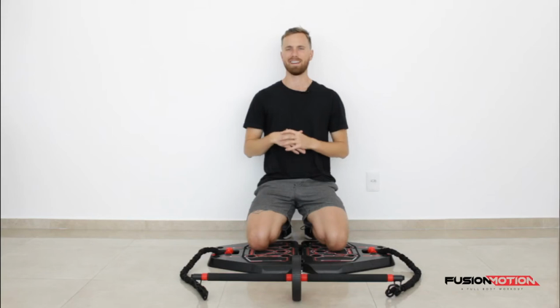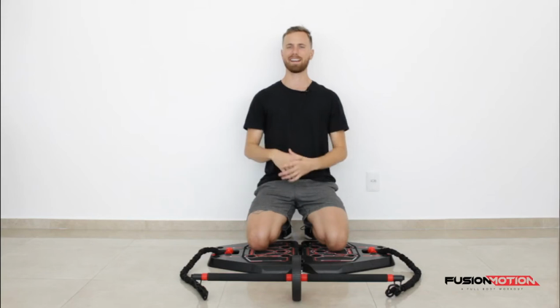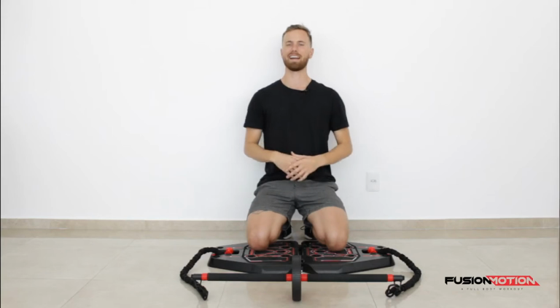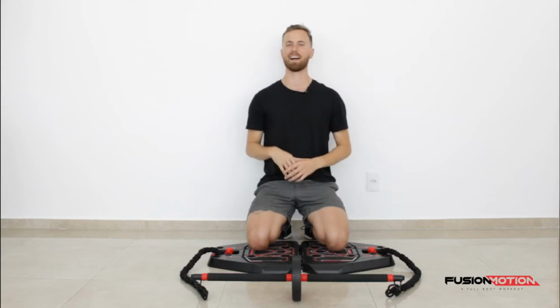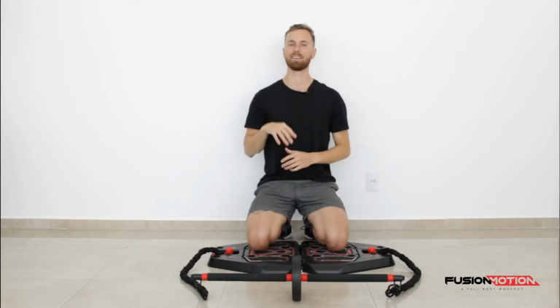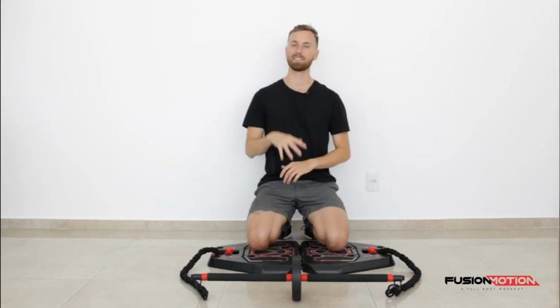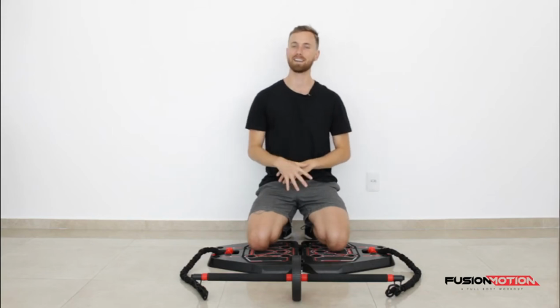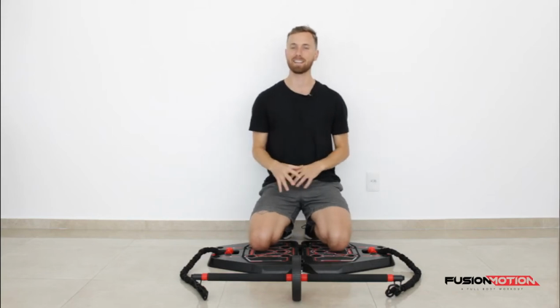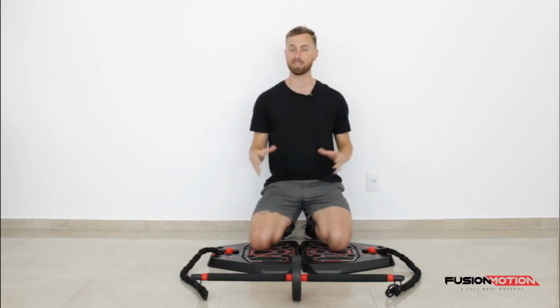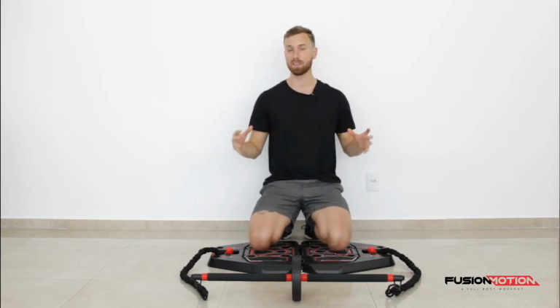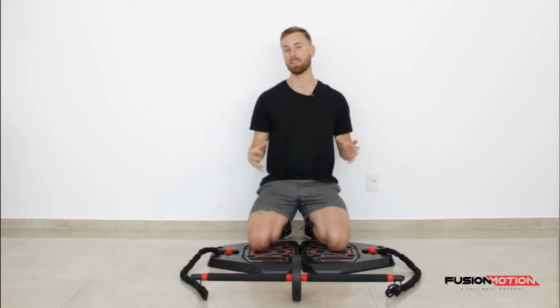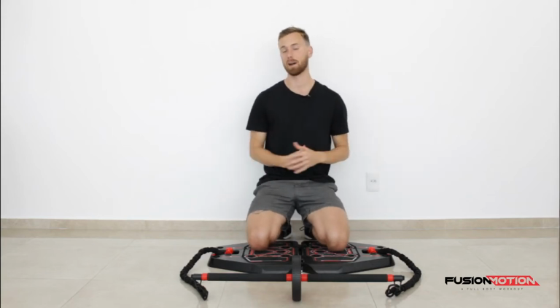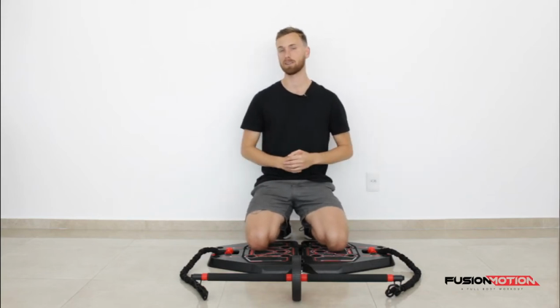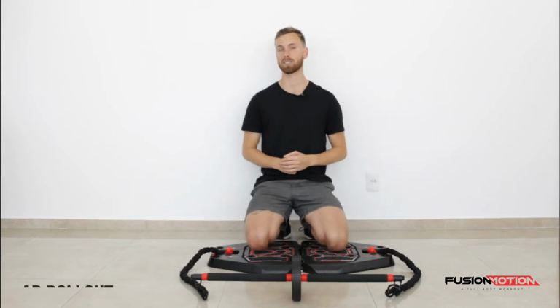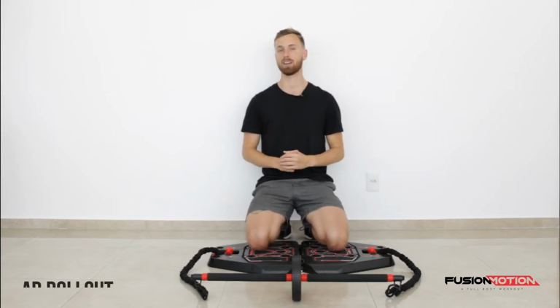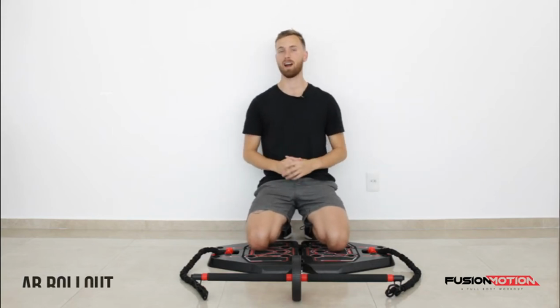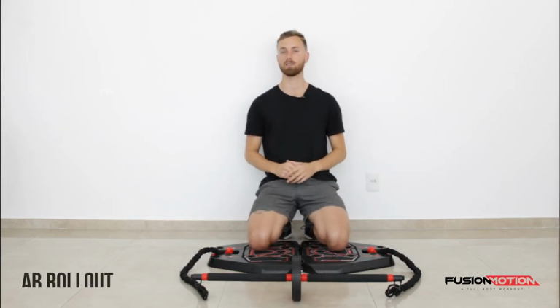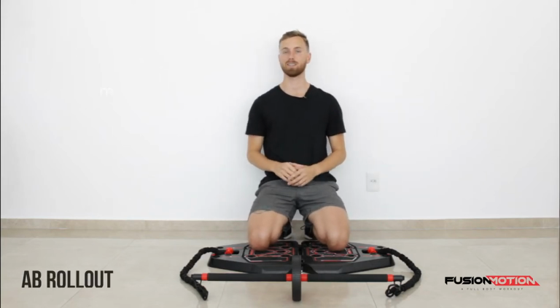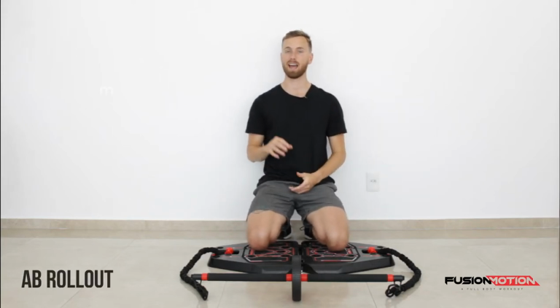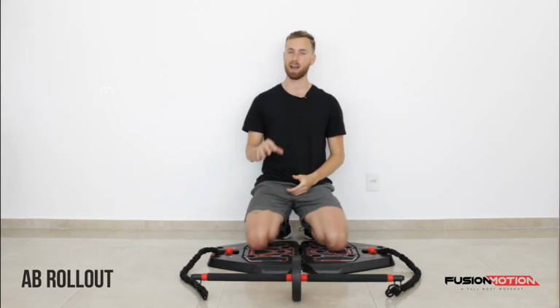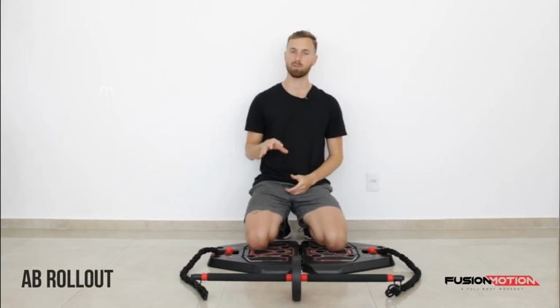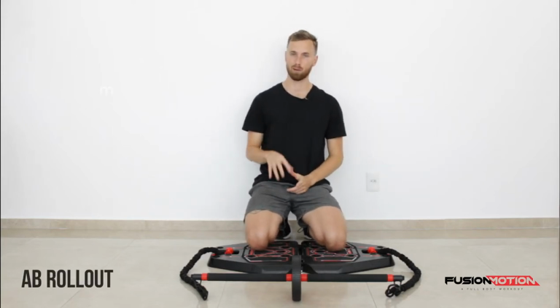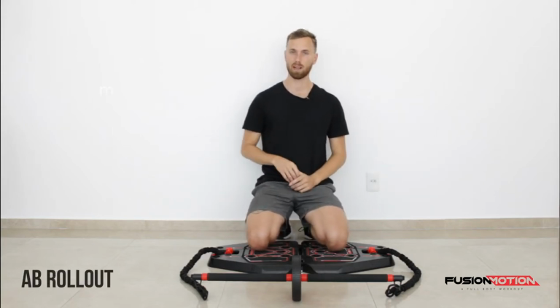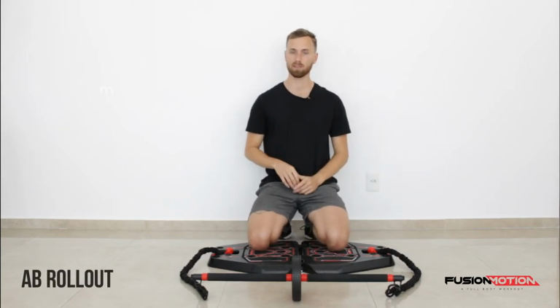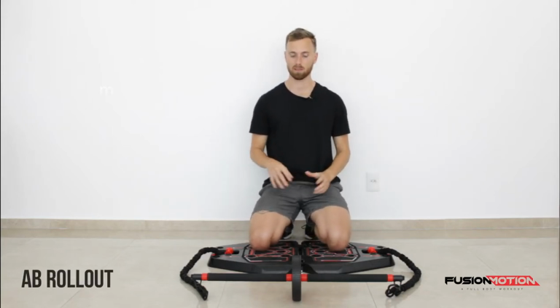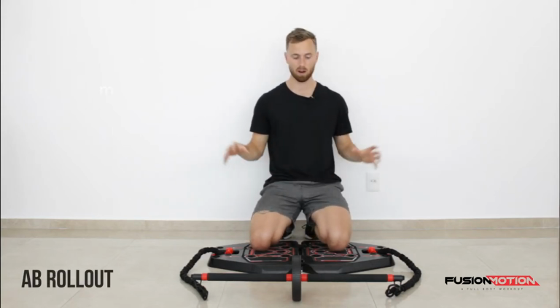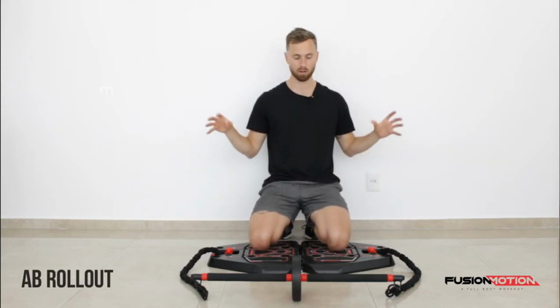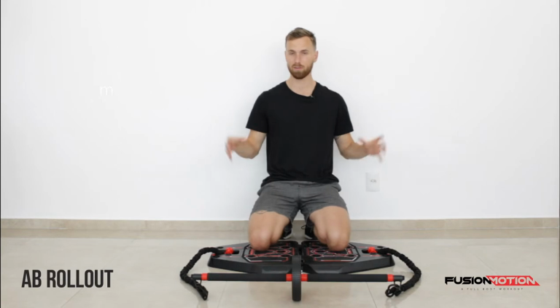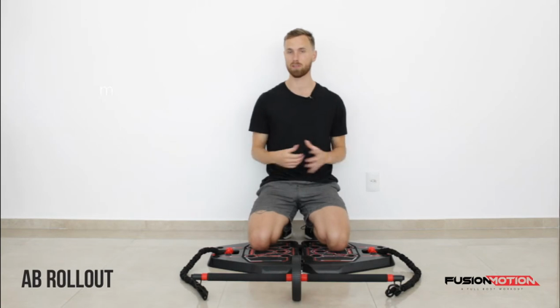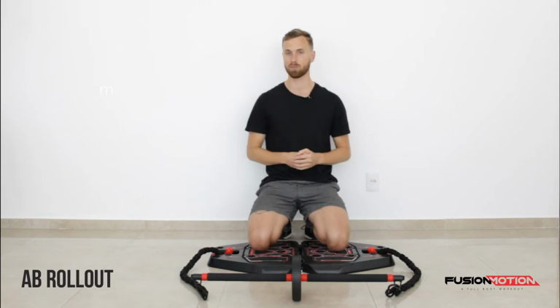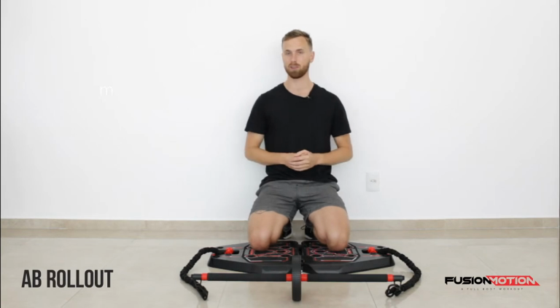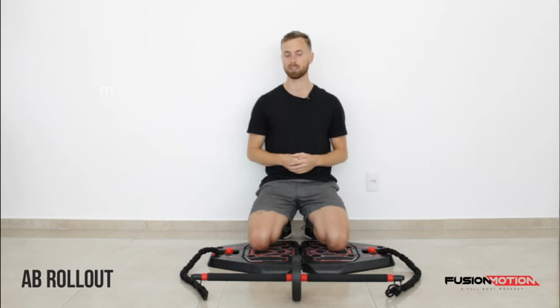Hey guys, how are you doing? In this video I'm going to show you how to do the ab rollout on your fusion motion.